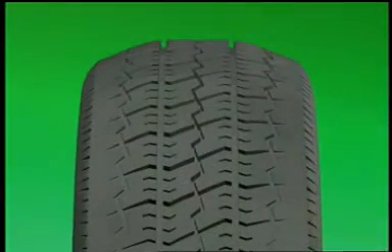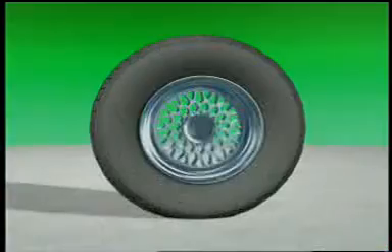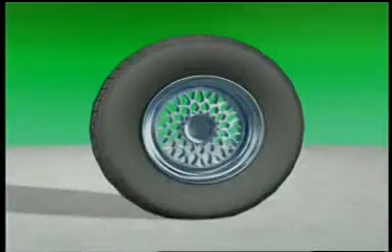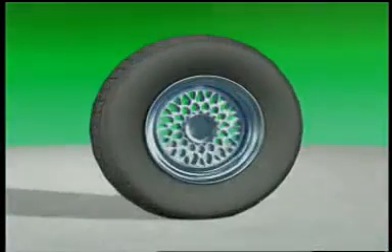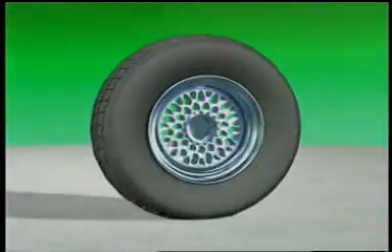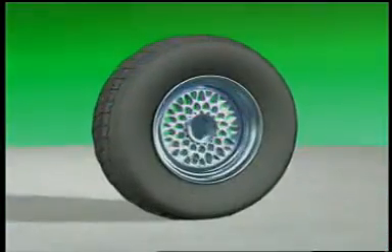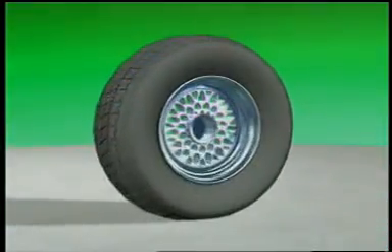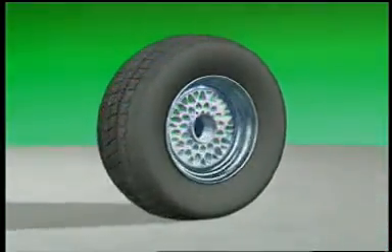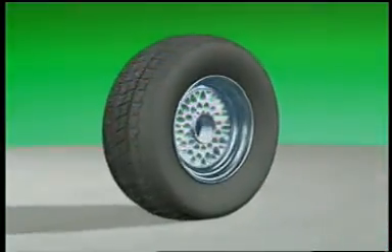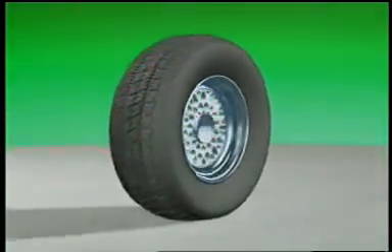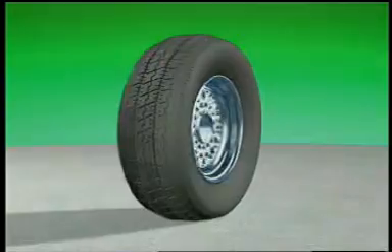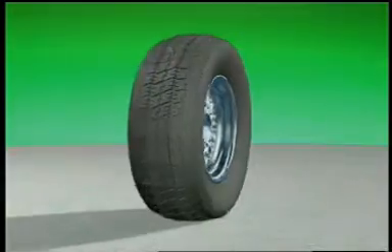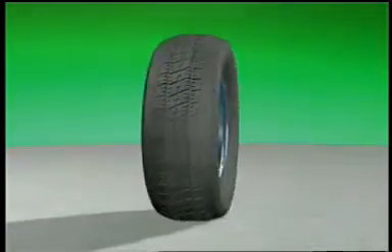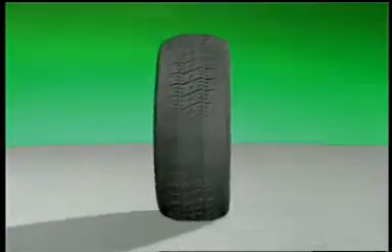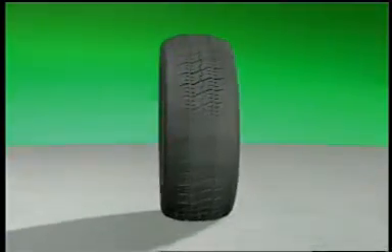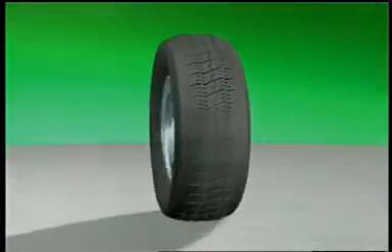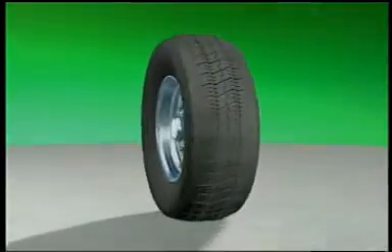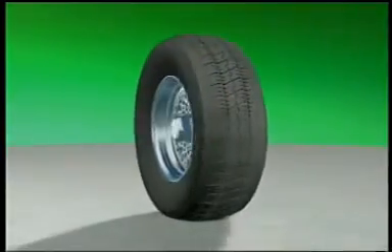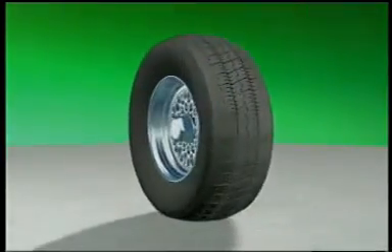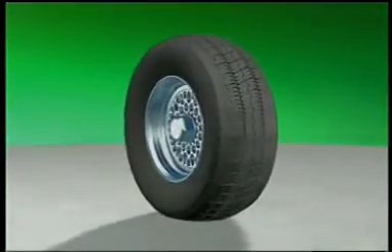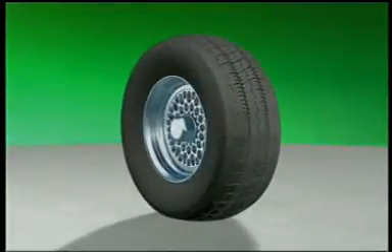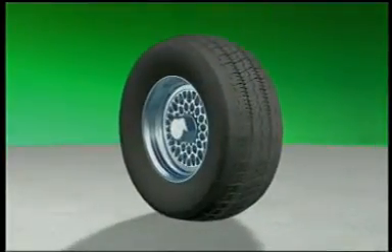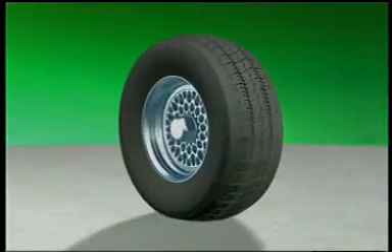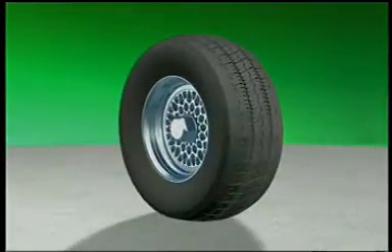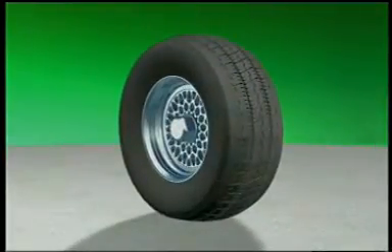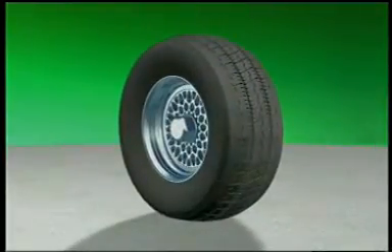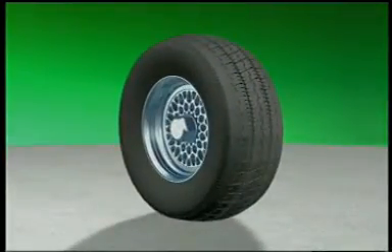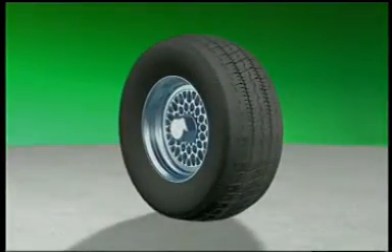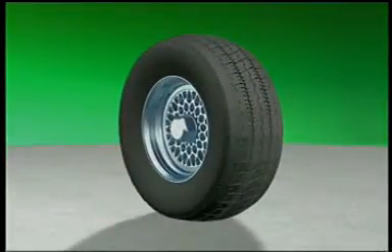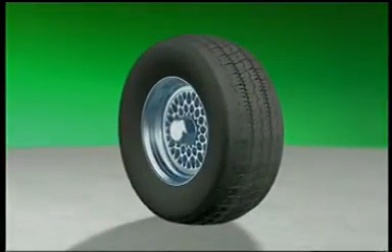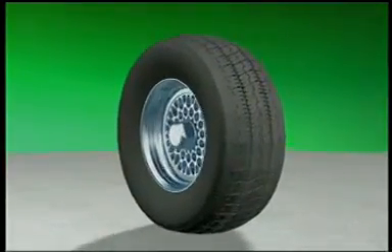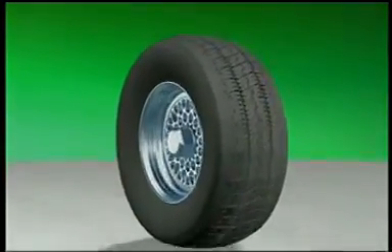Bear in mind, once a wear pattern is established, it's there for the life of the tire.